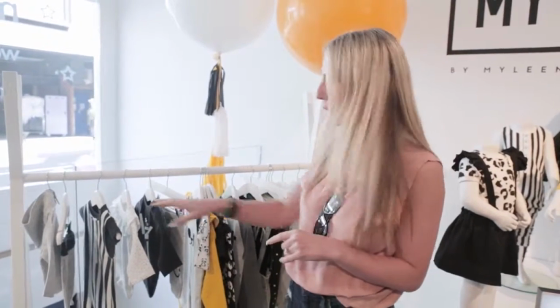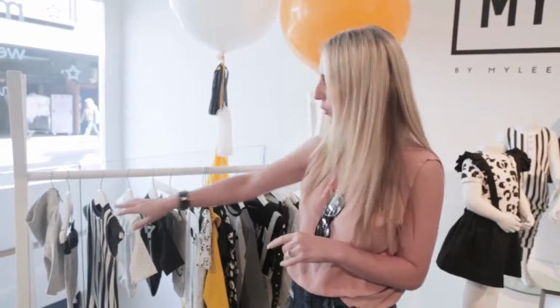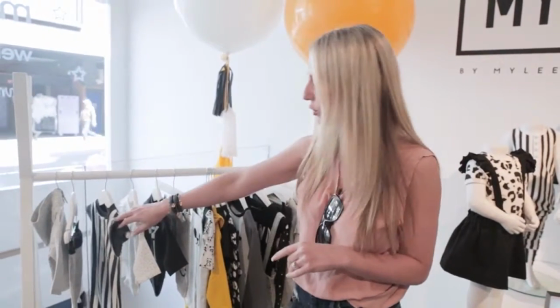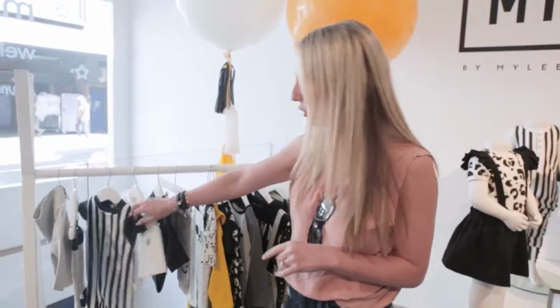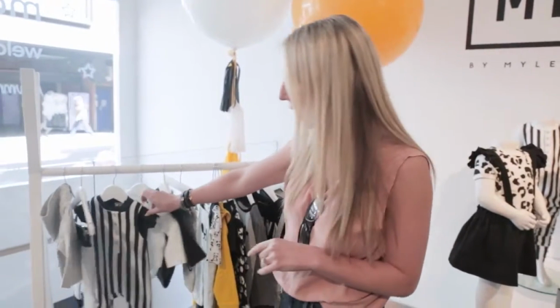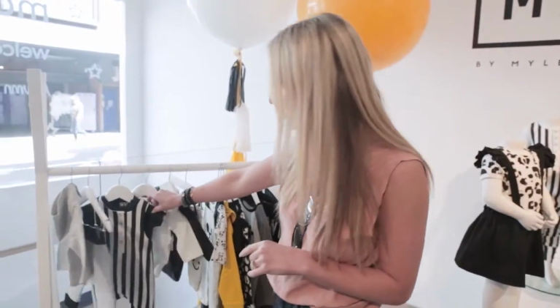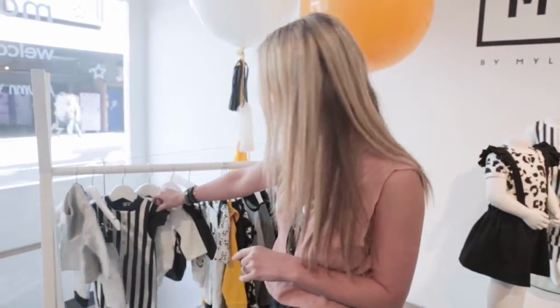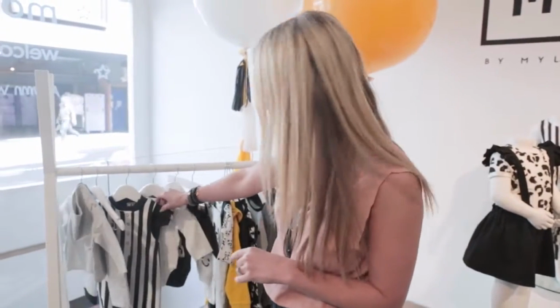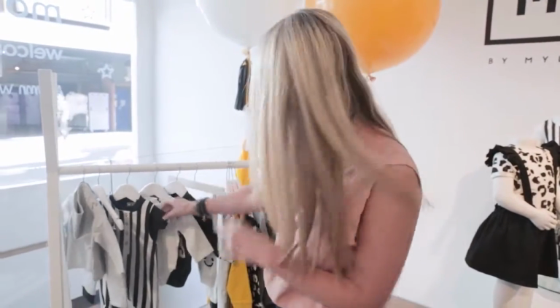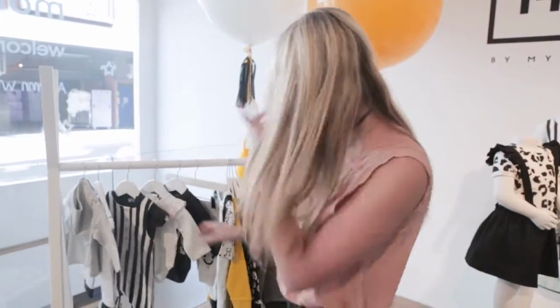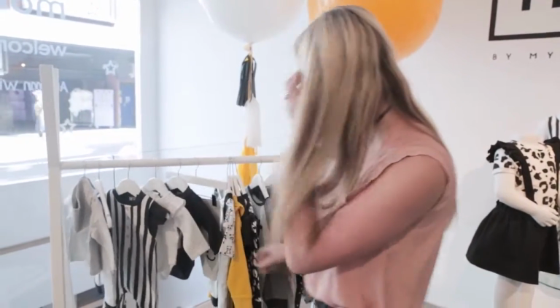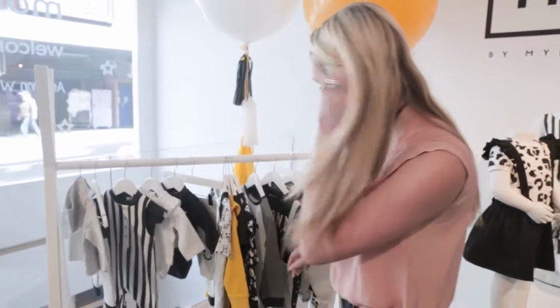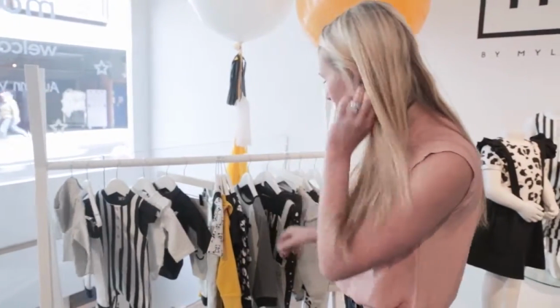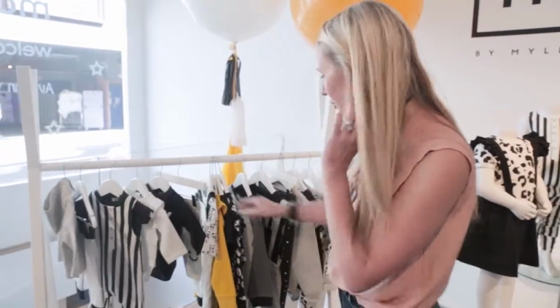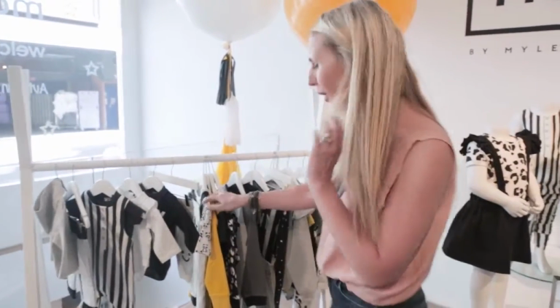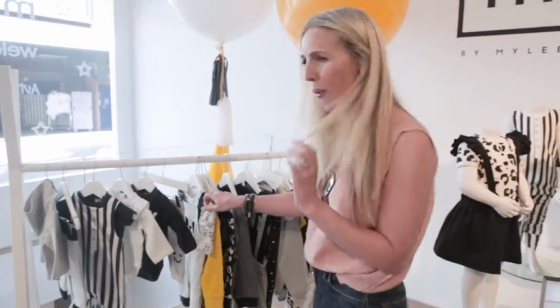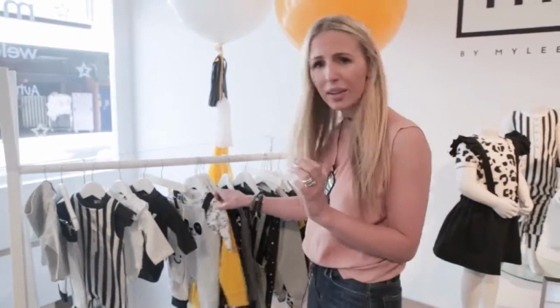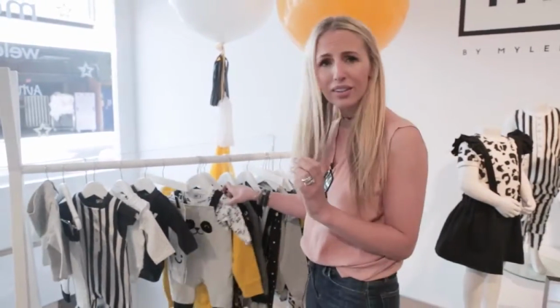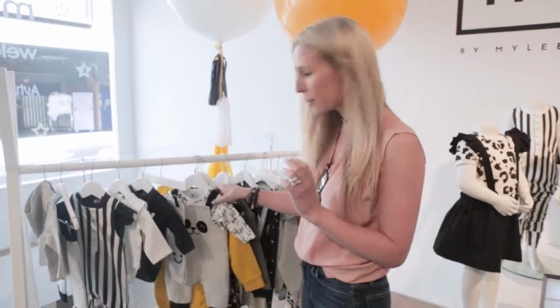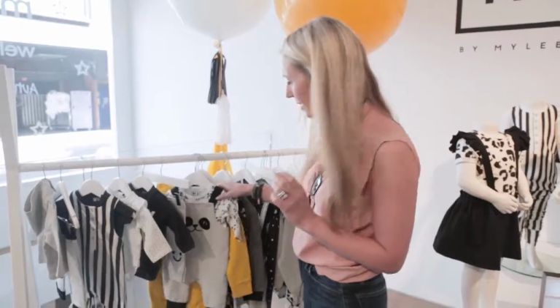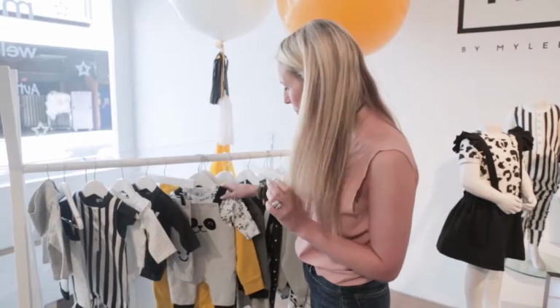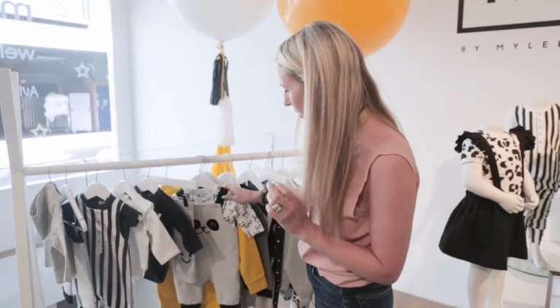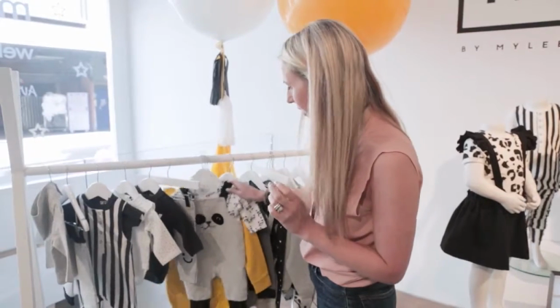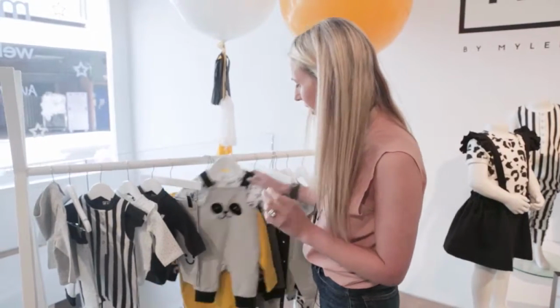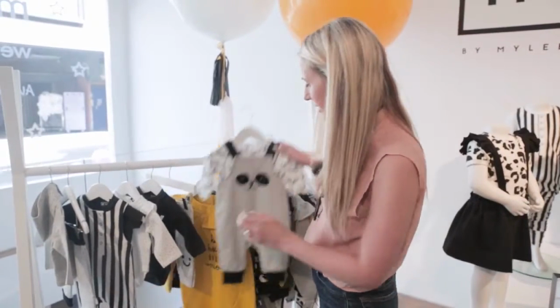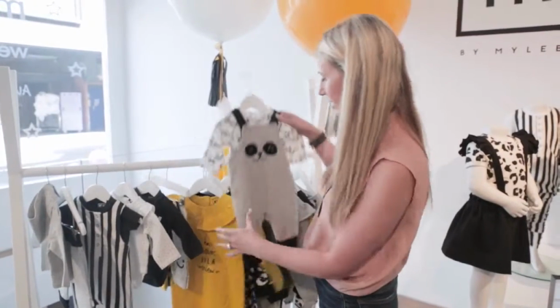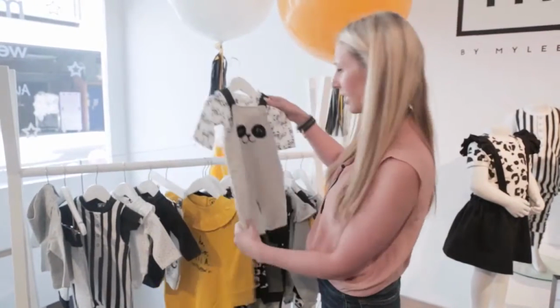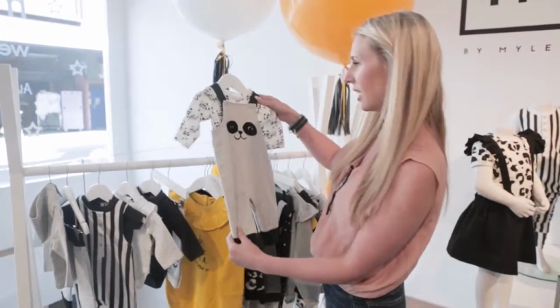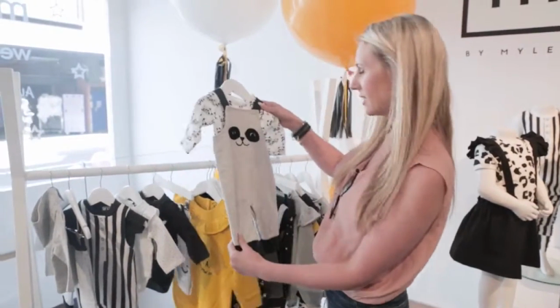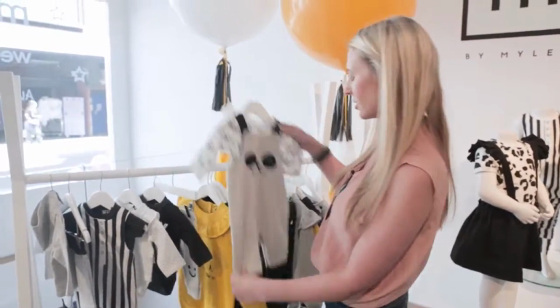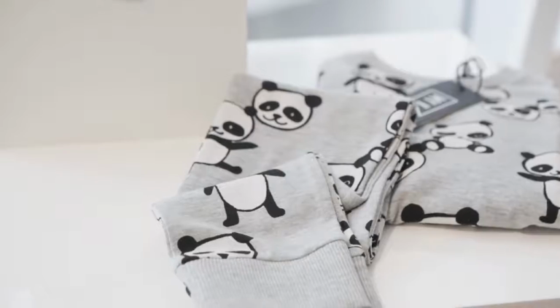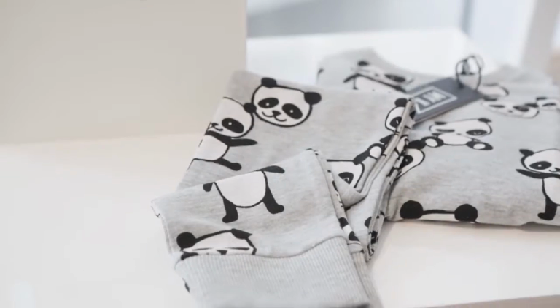So cool — we've got stripes, we've got — oh my goodness — a panda print. This is adorable.